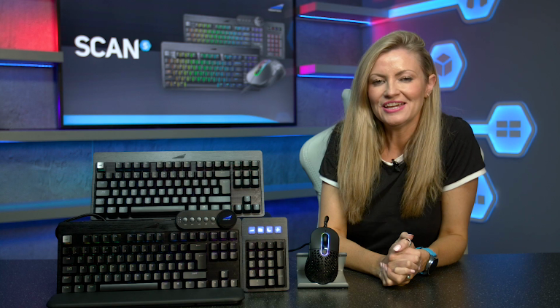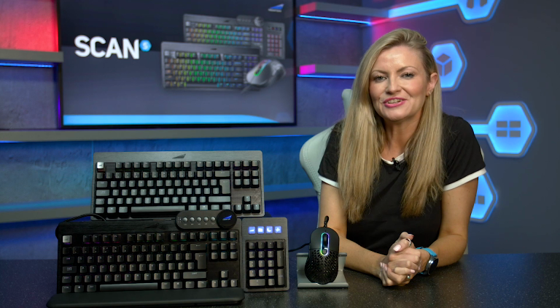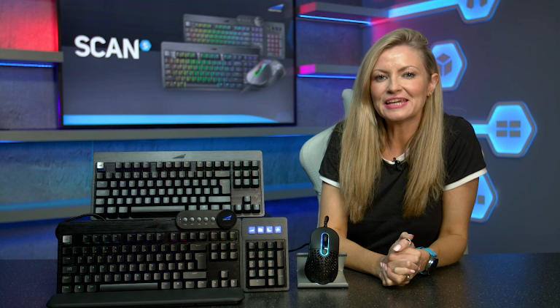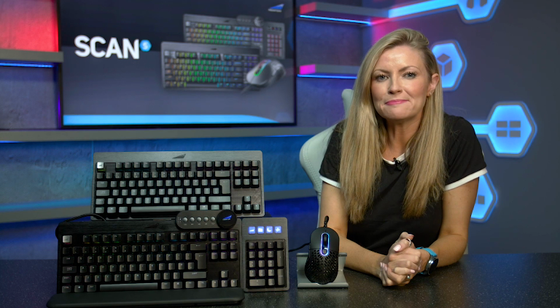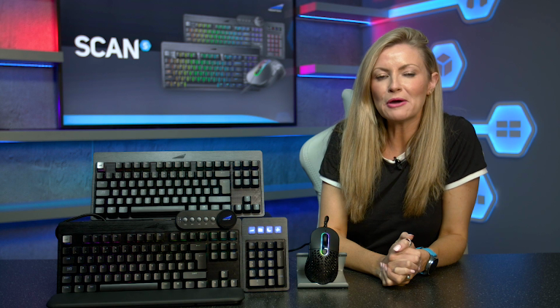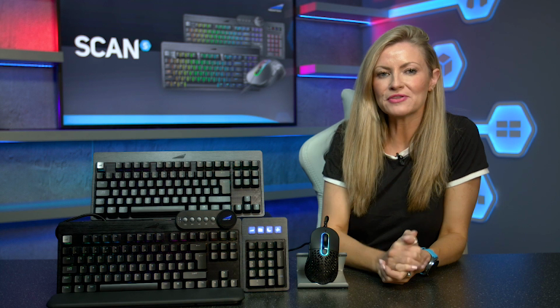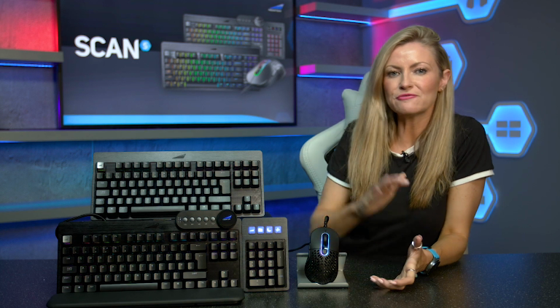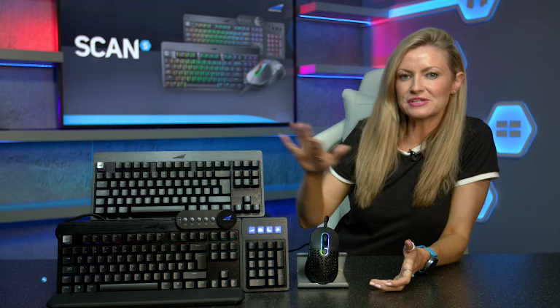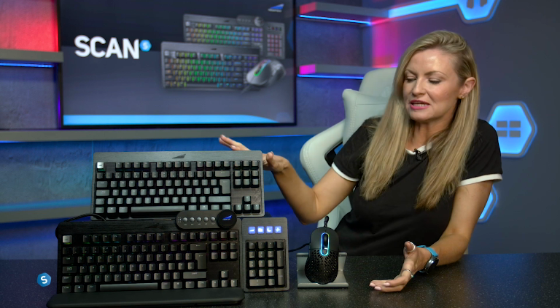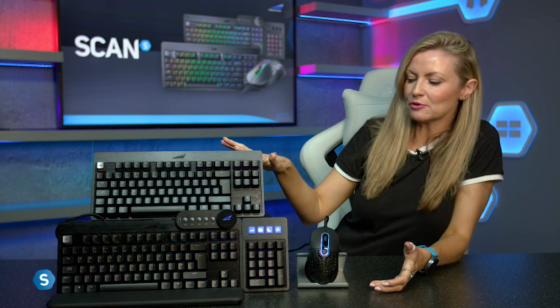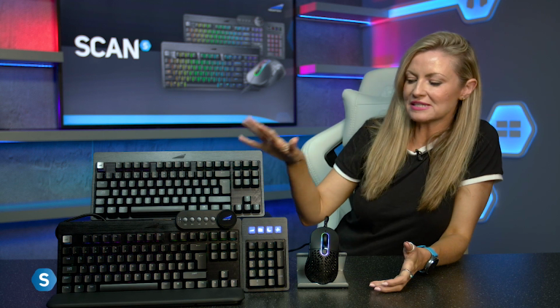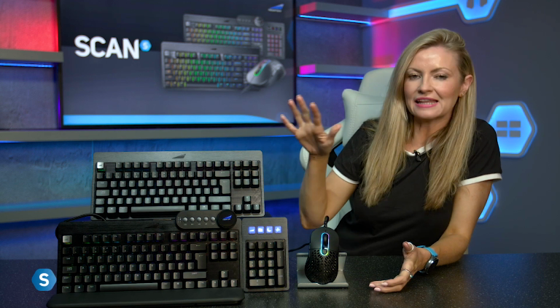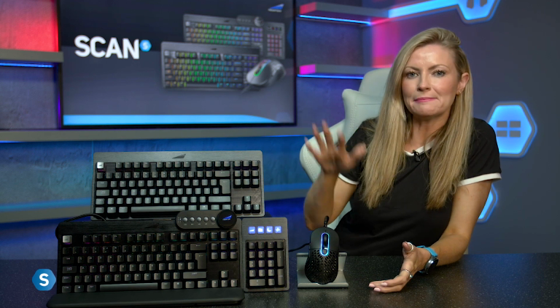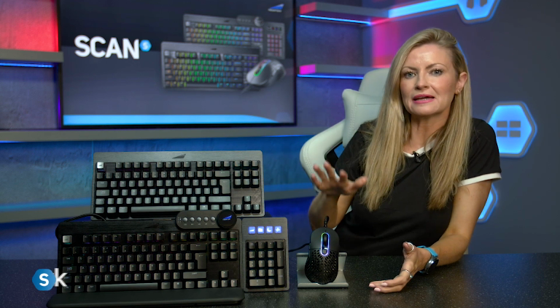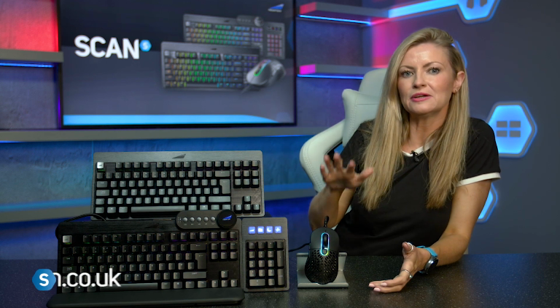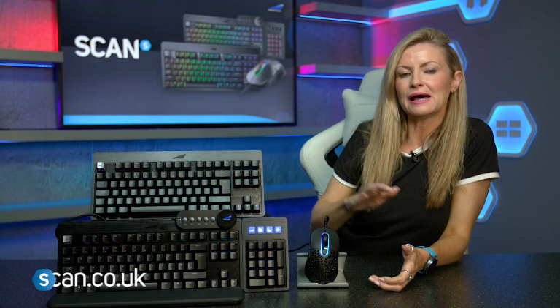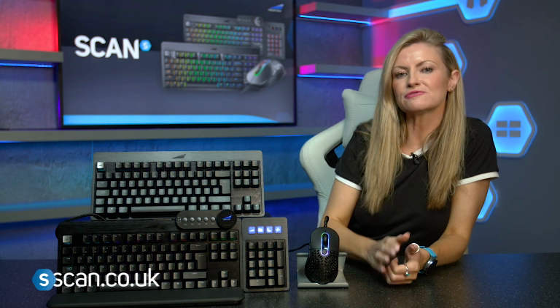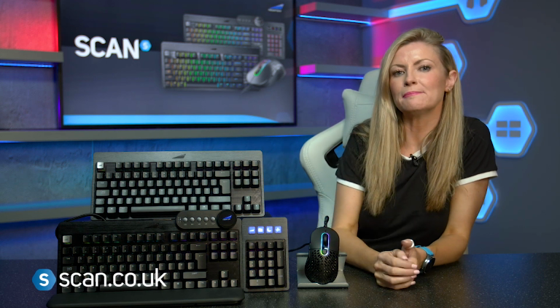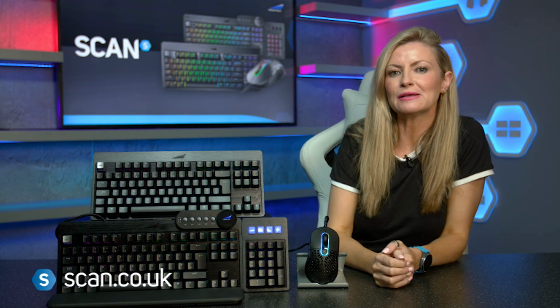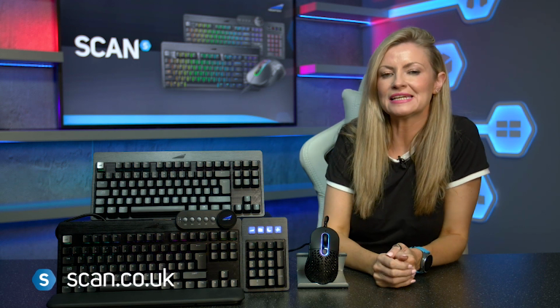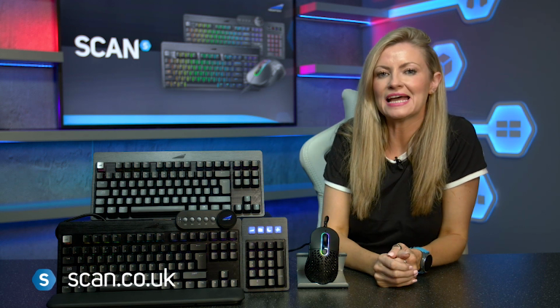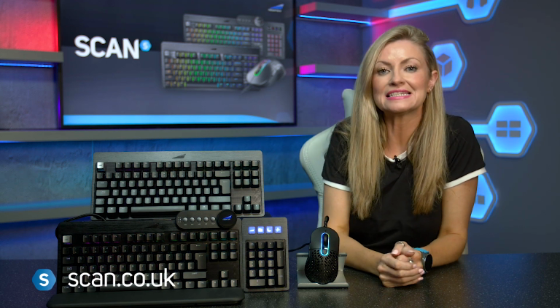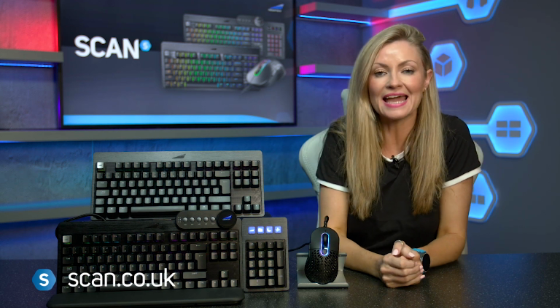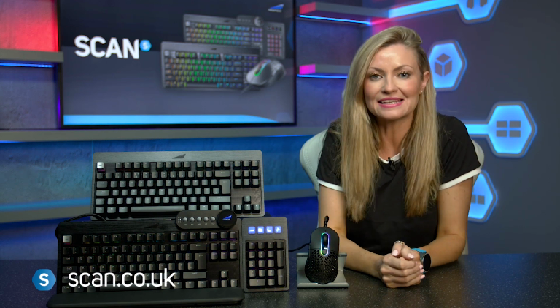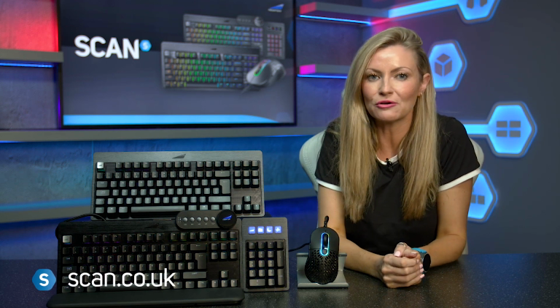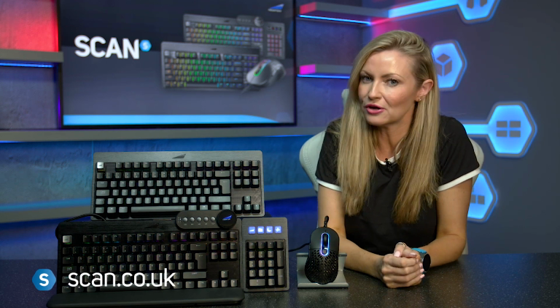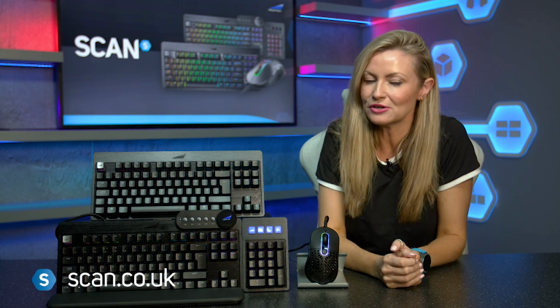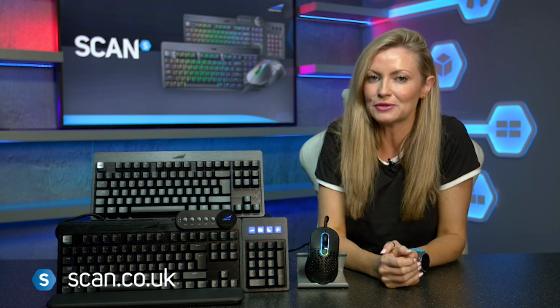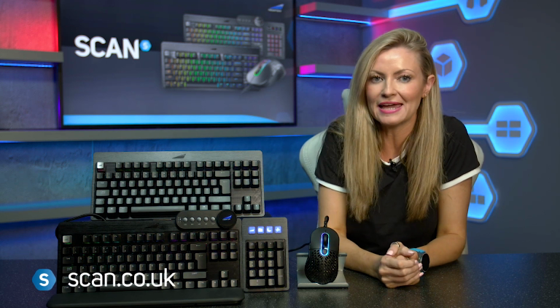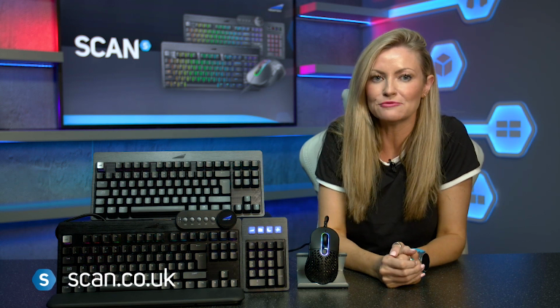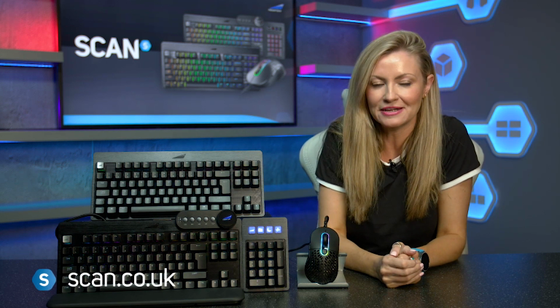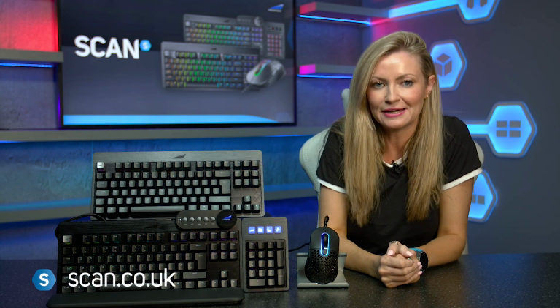You can get both Everest keyboards and the Makalu mouse from Mountain at scan.co.uk right now.